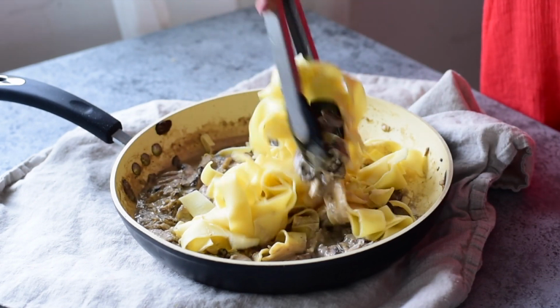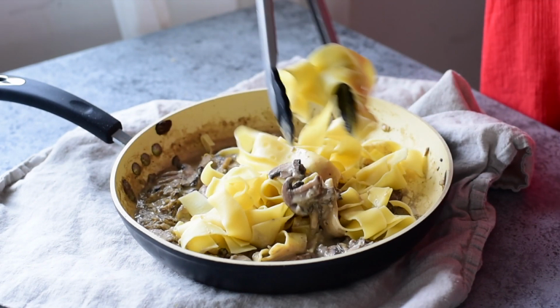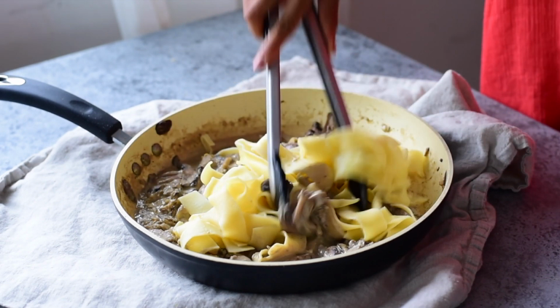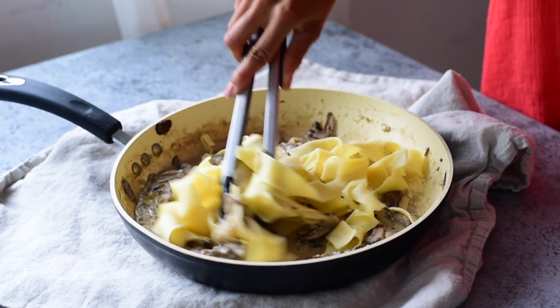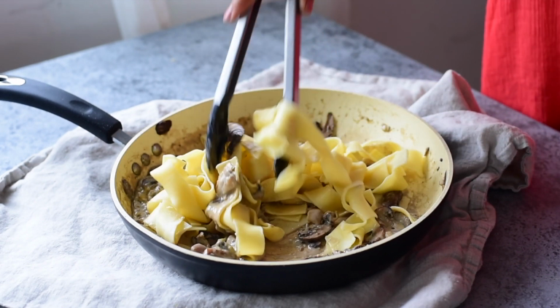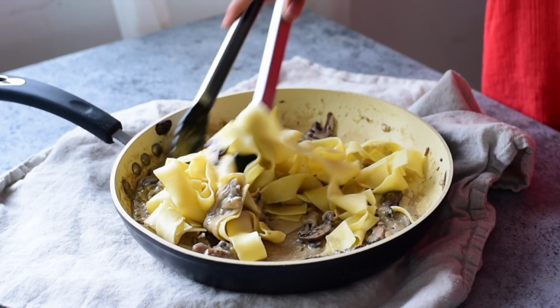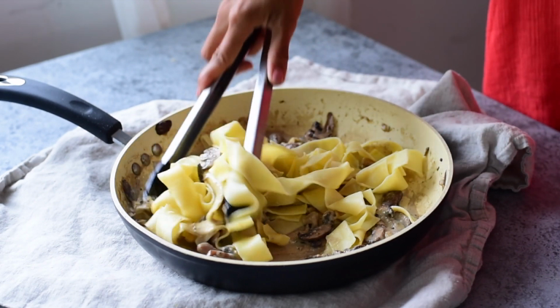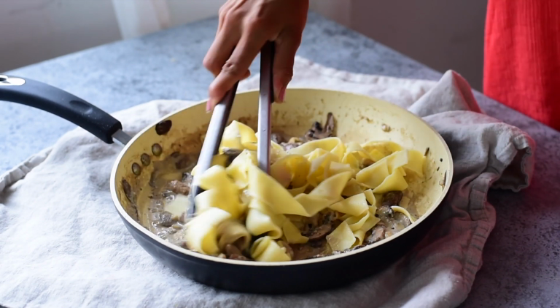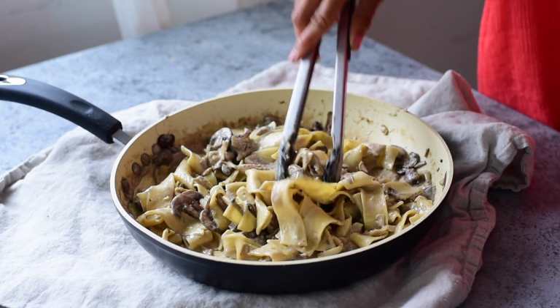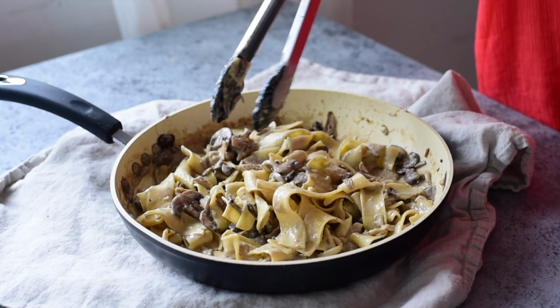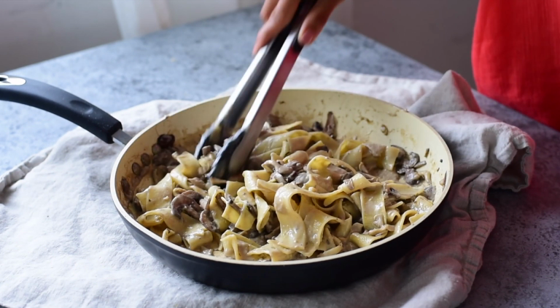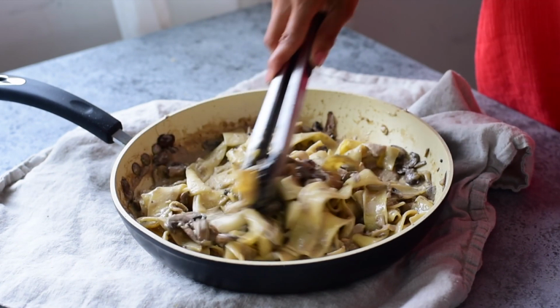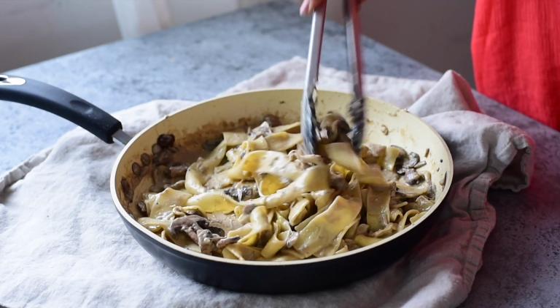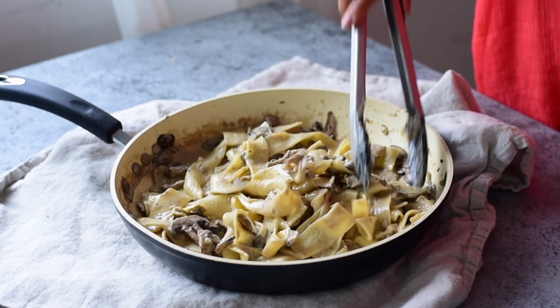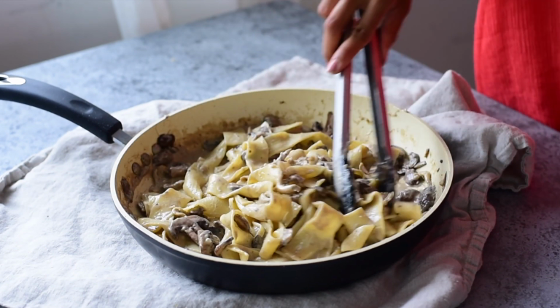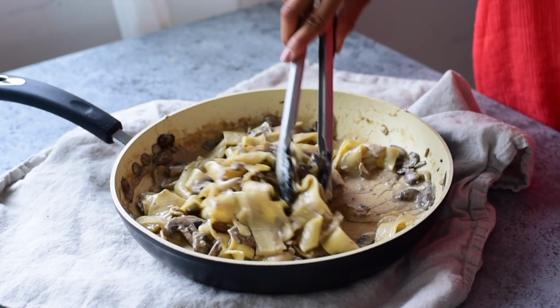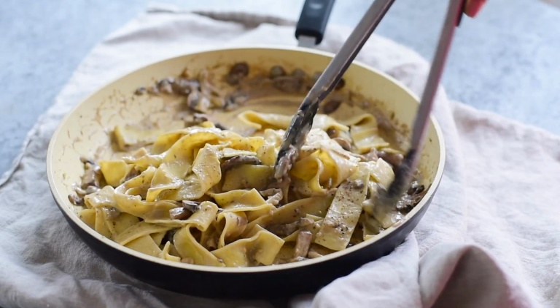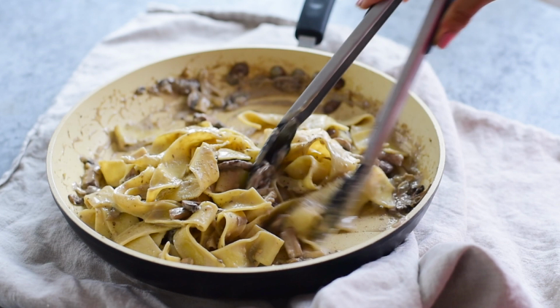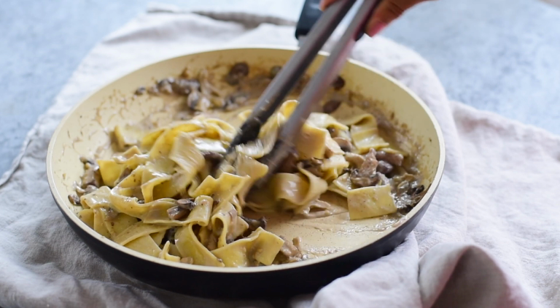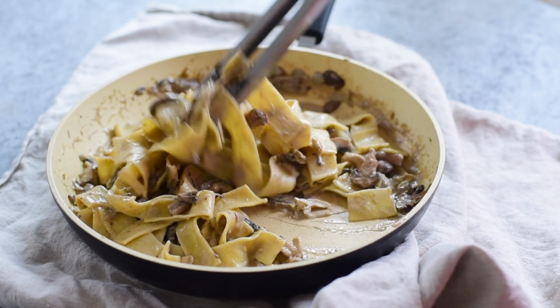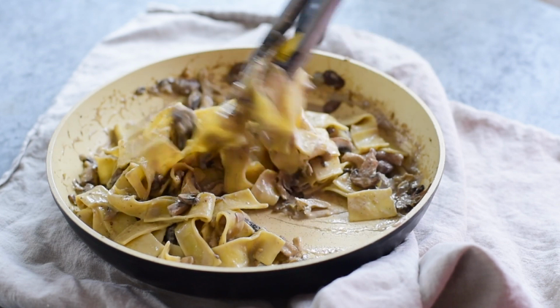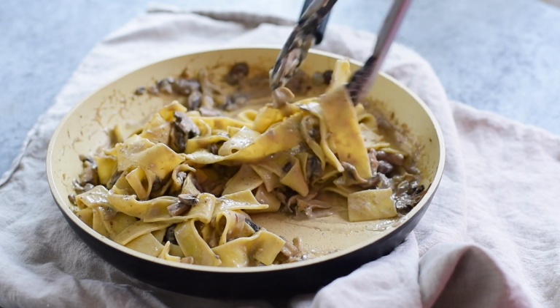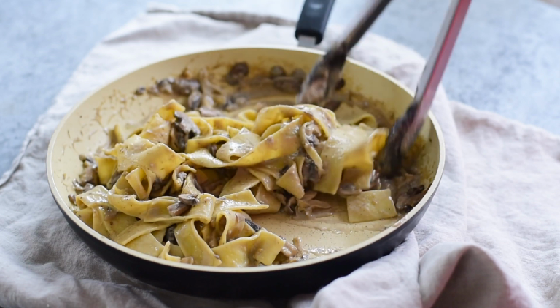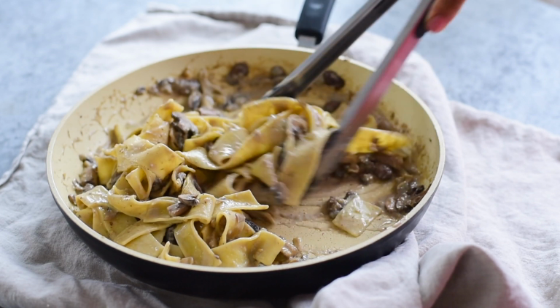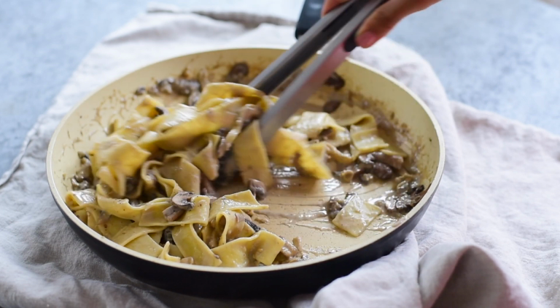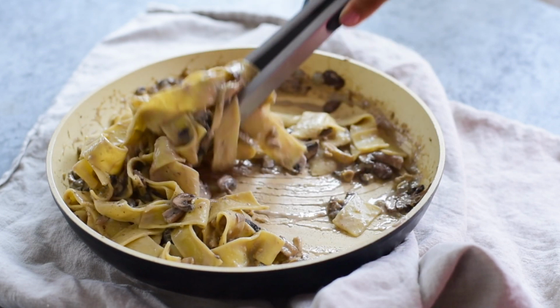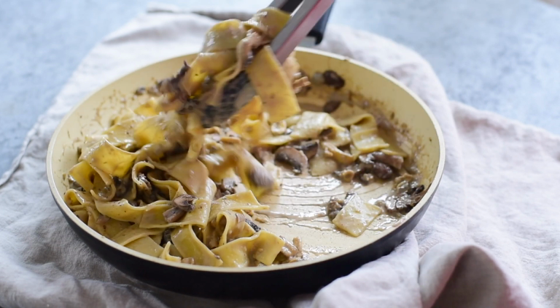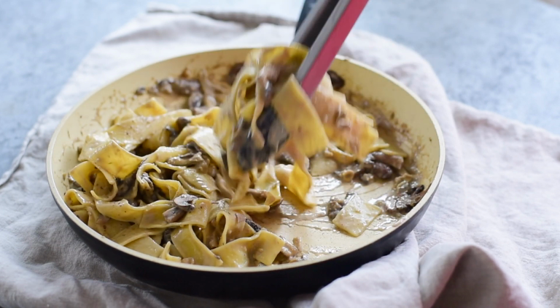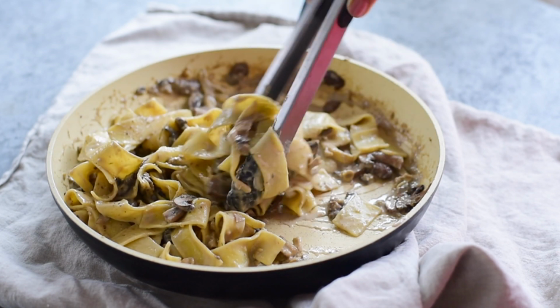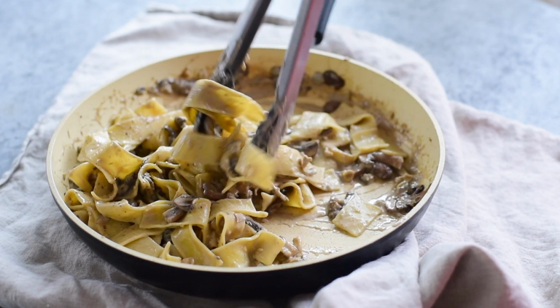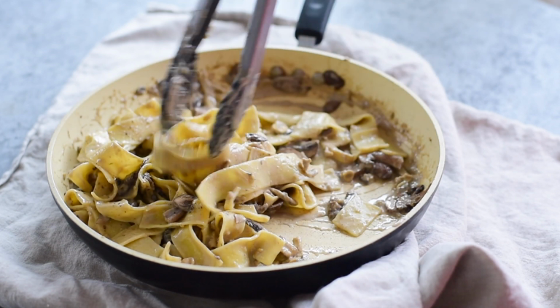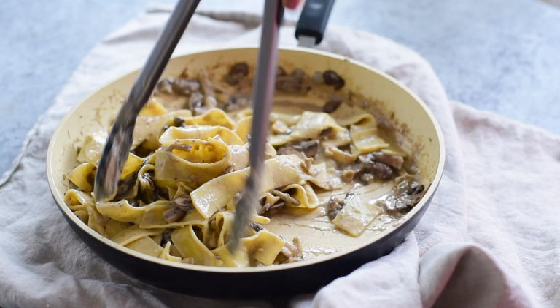Once the sauce is done, pour in the hot cooked pasta and toss together until all of the noodles are coated well.